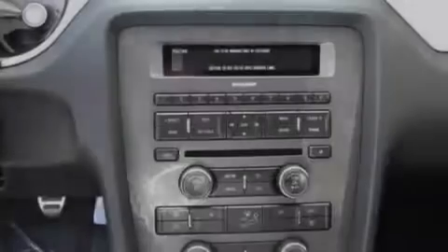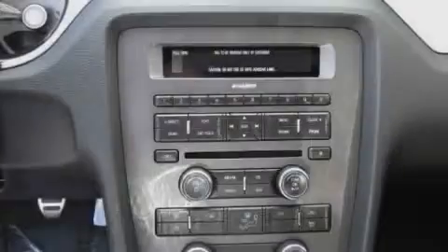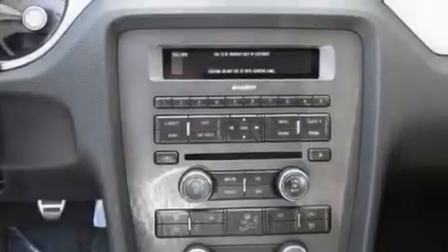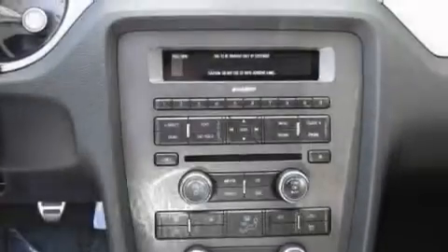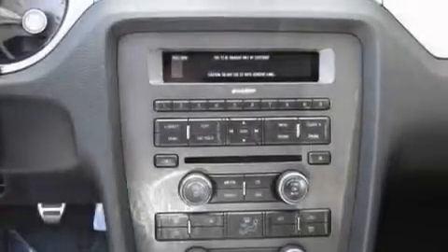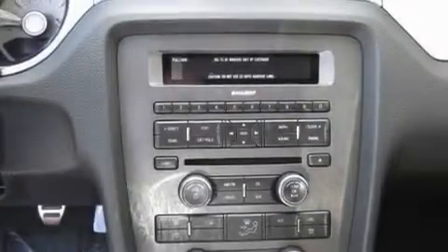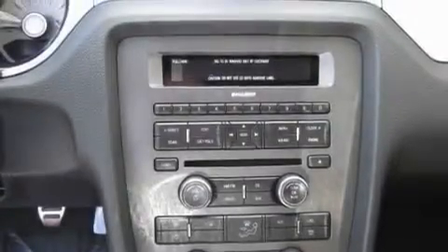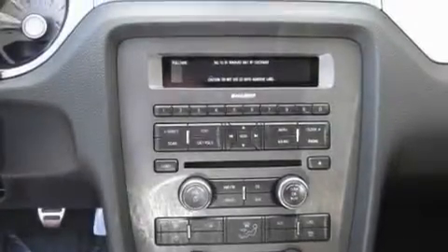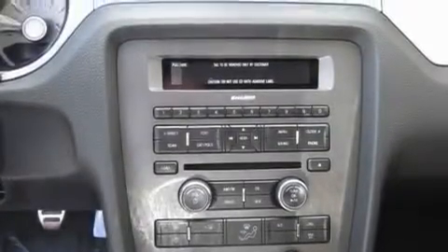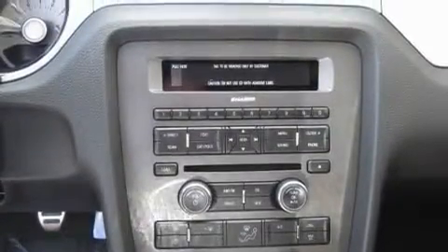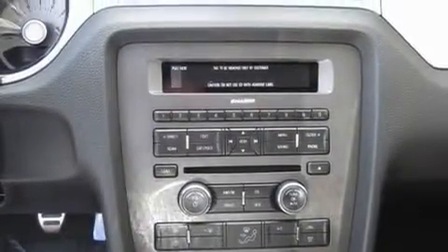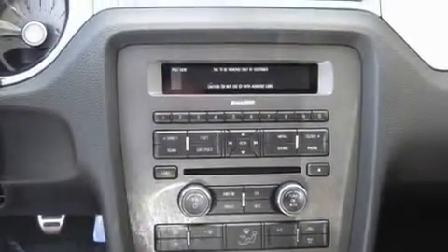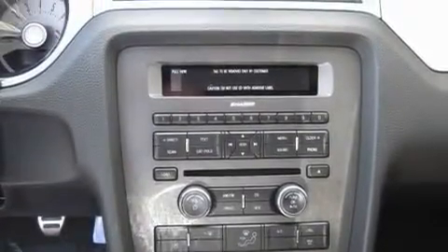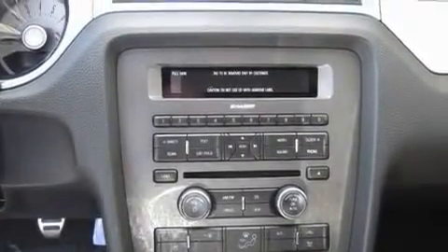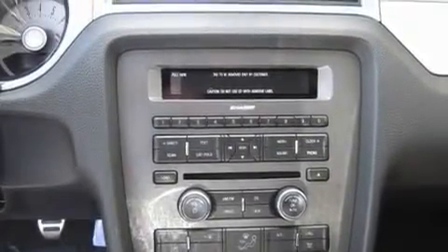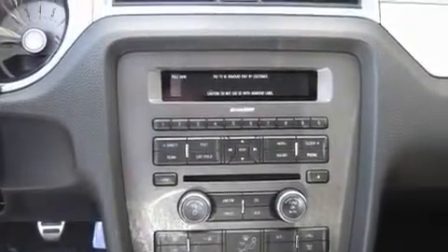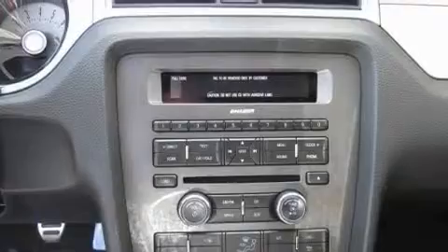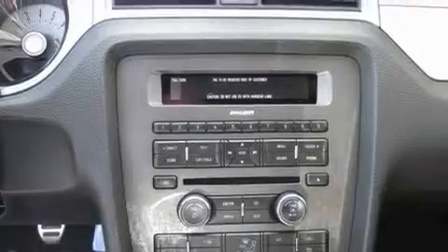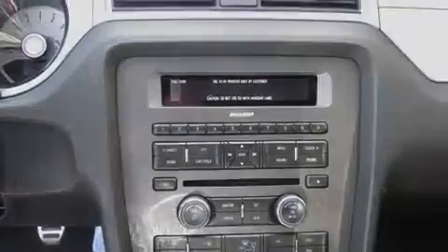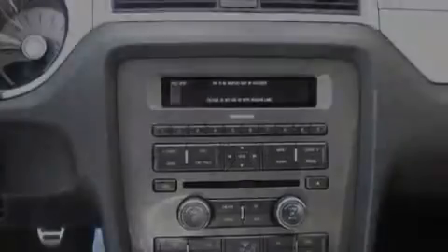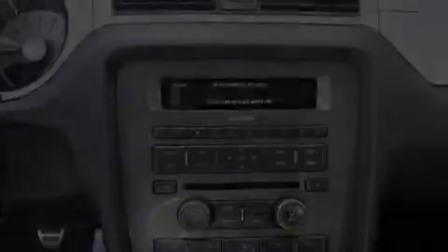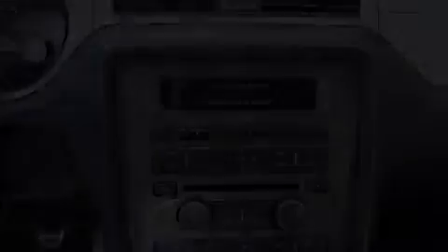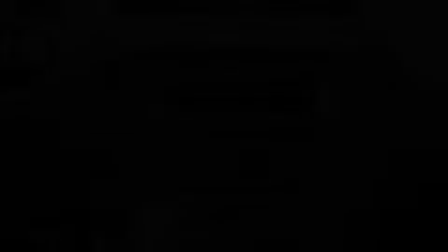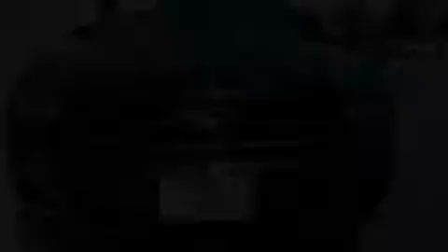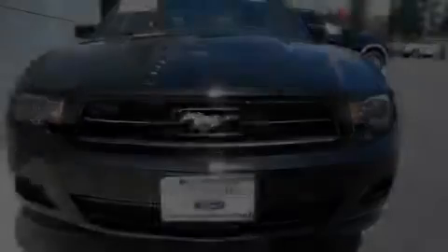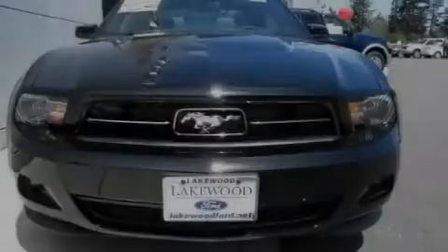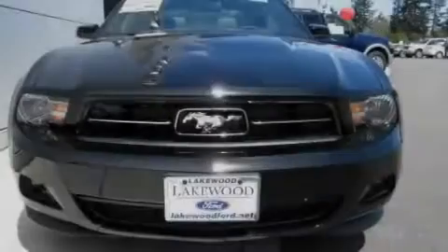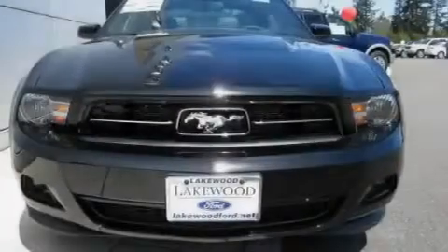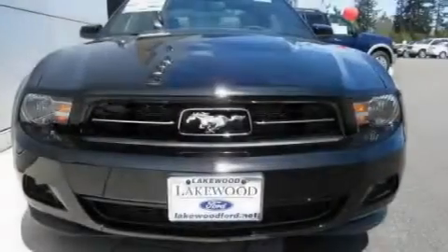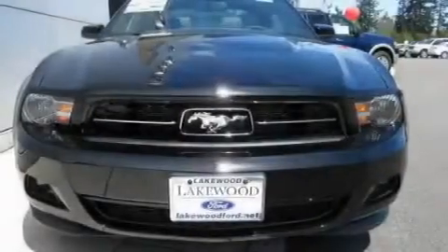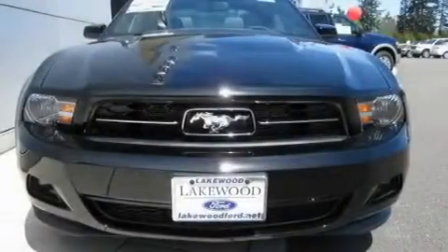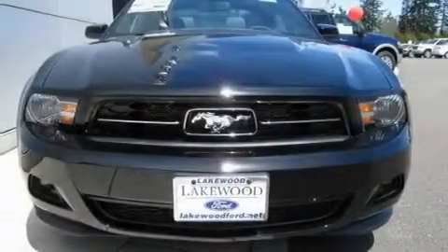Alloy wheels, fog lamps, a traction control system, a keyless entry system, and cruise control.